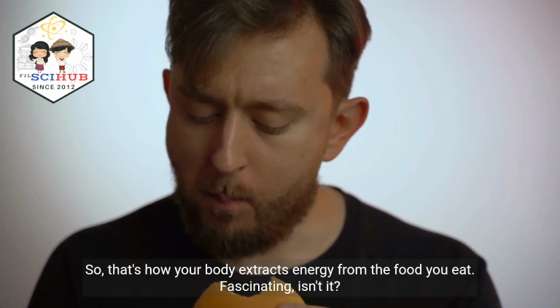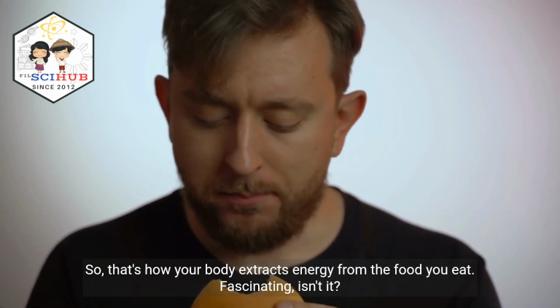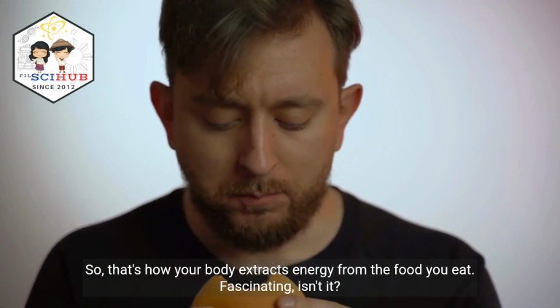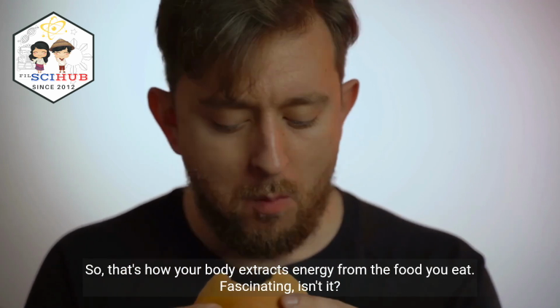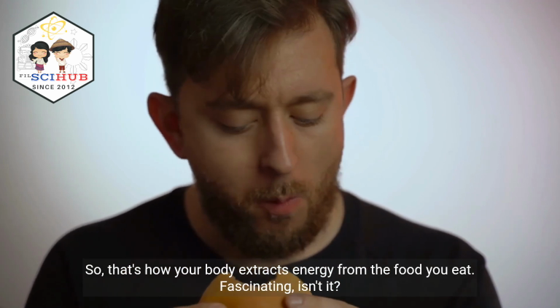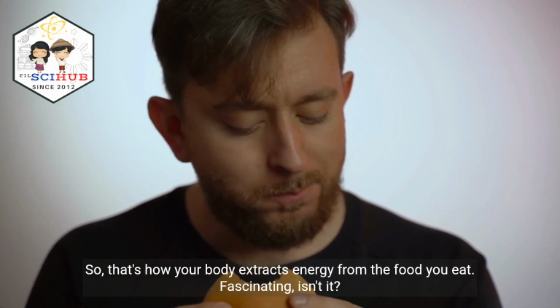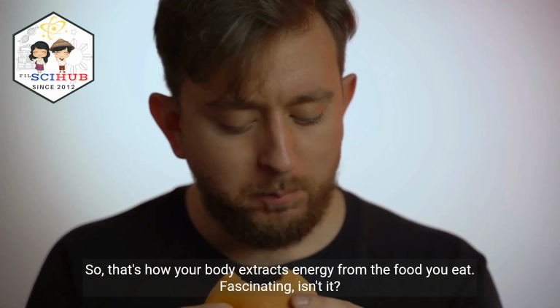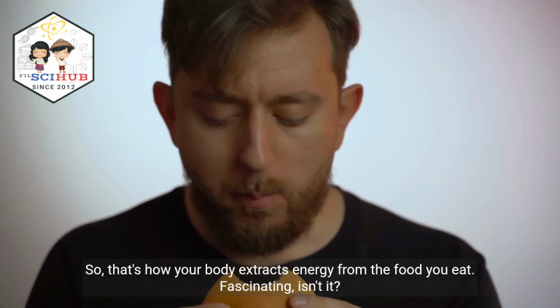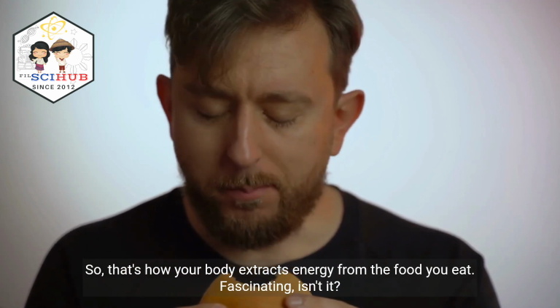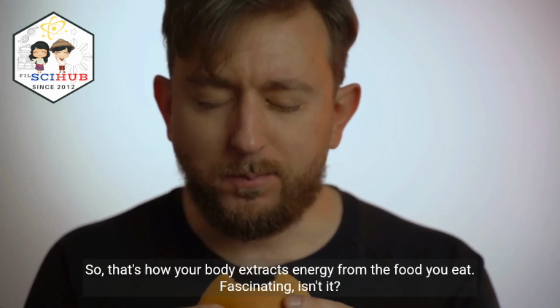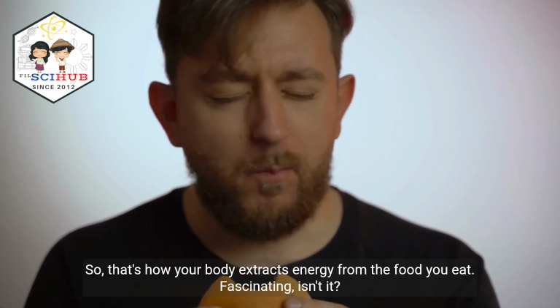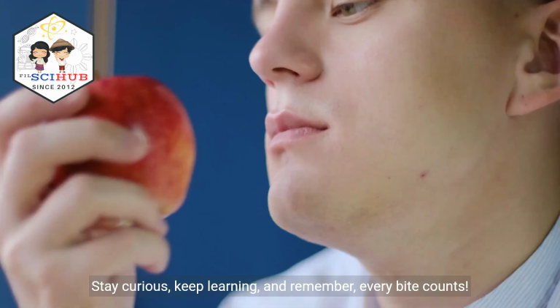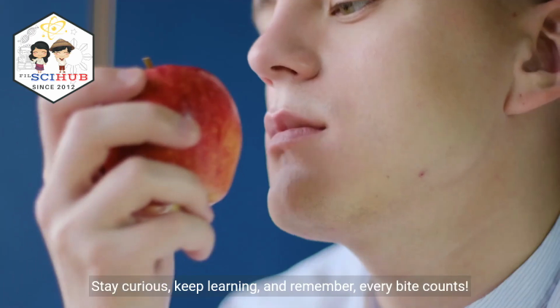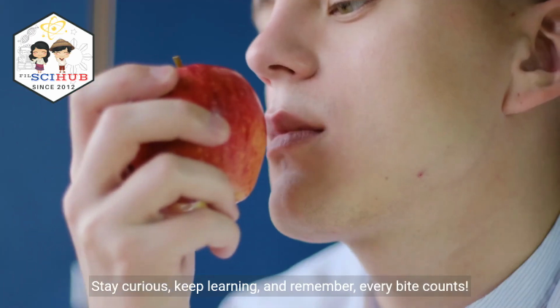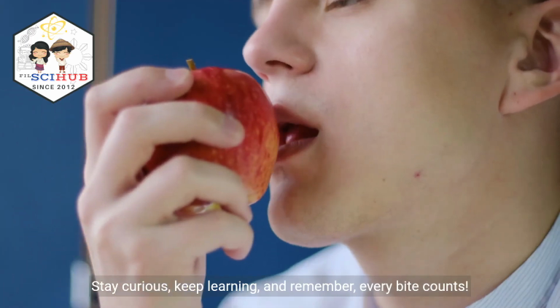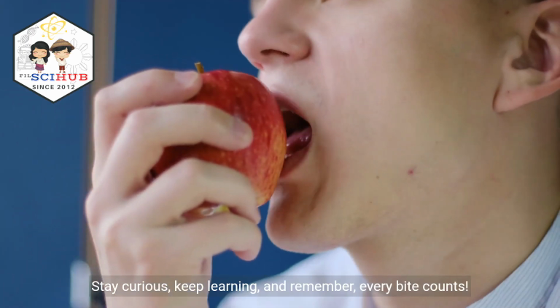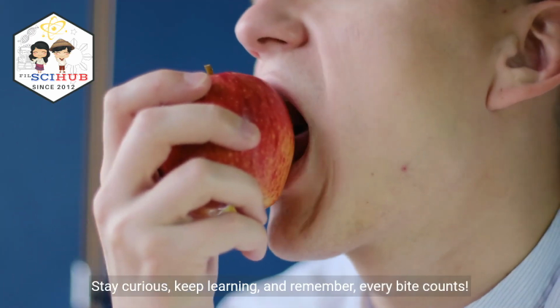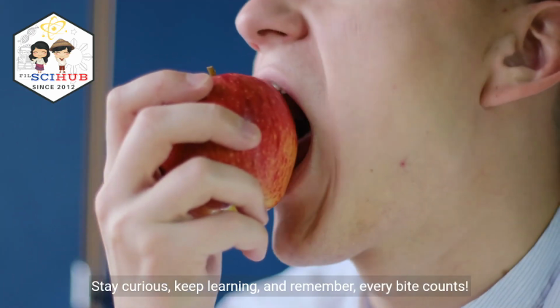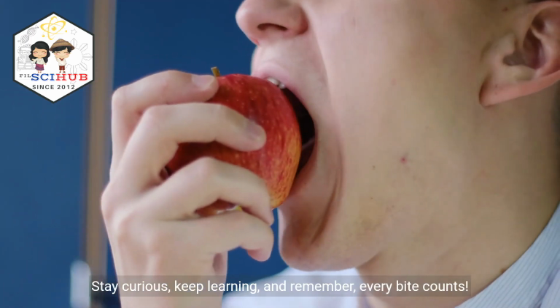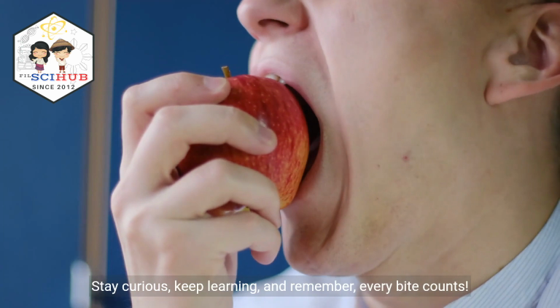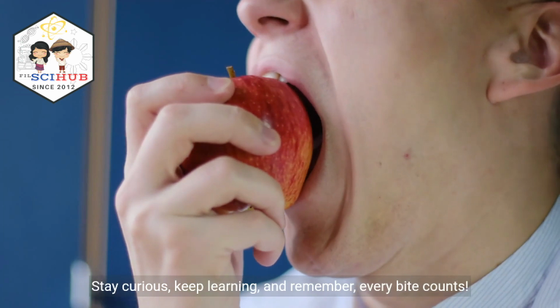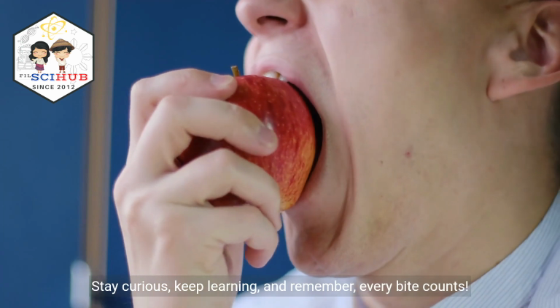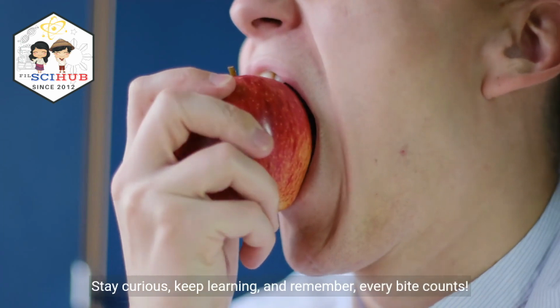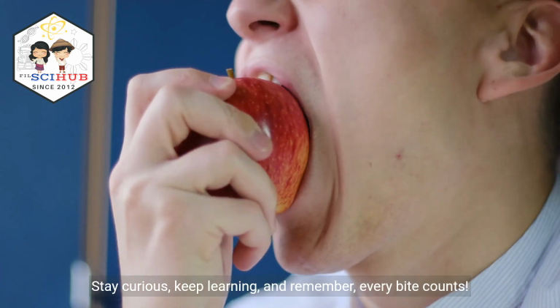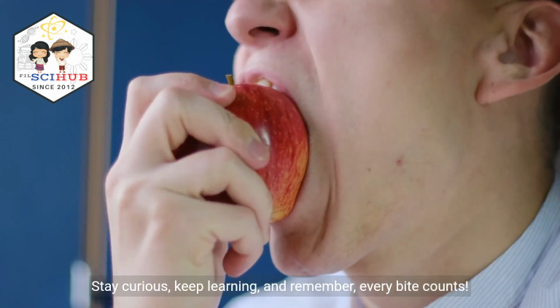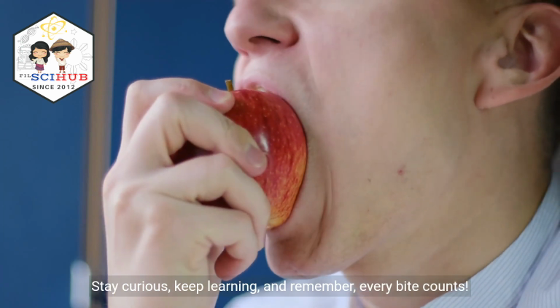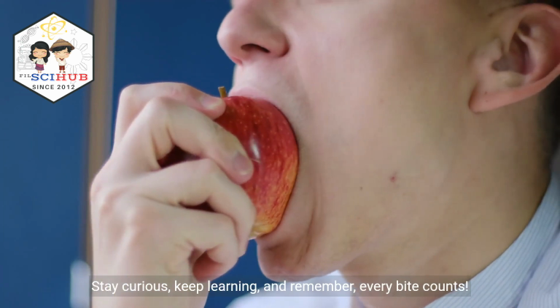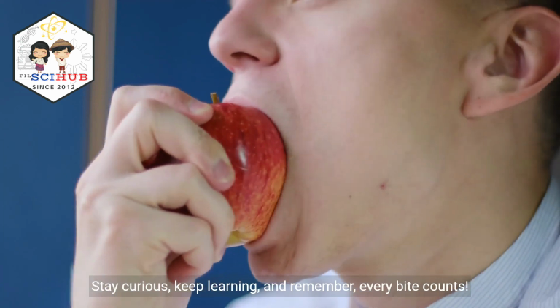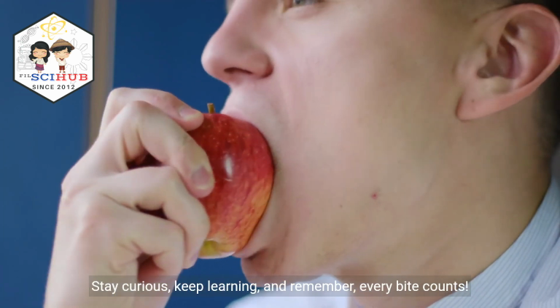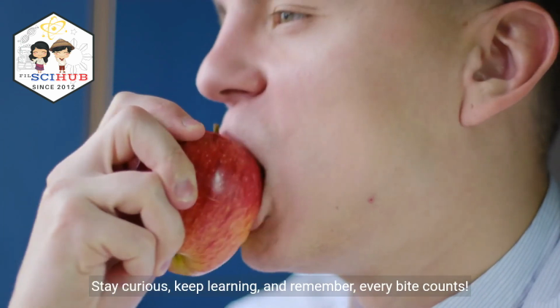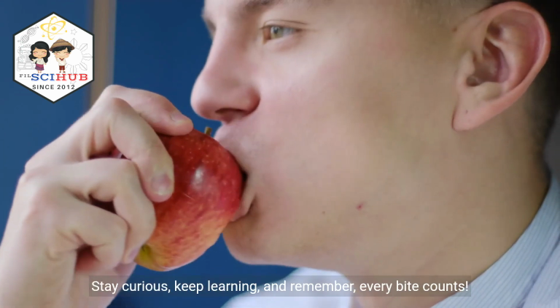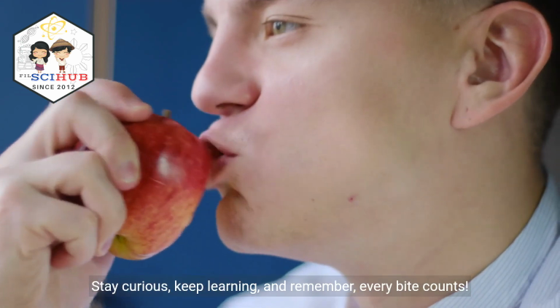Fascinating, isn't it? Stay curious, keep learning, and remember, every bite counts.